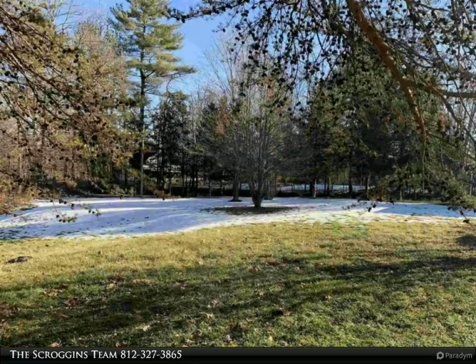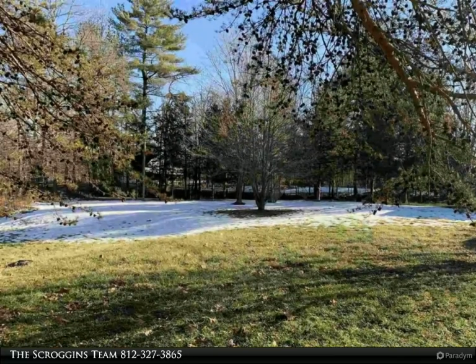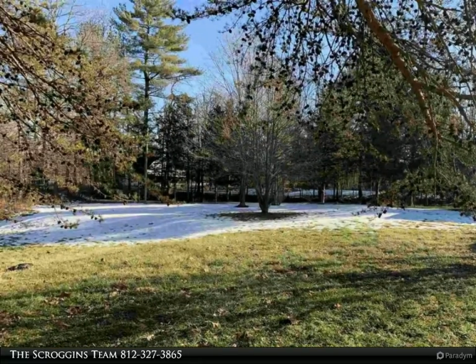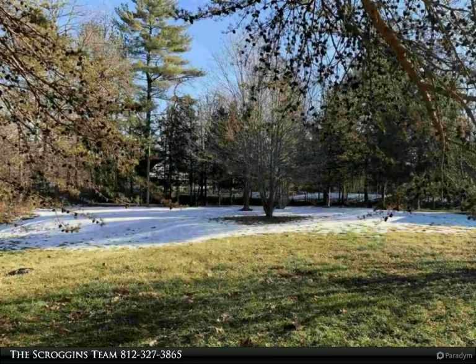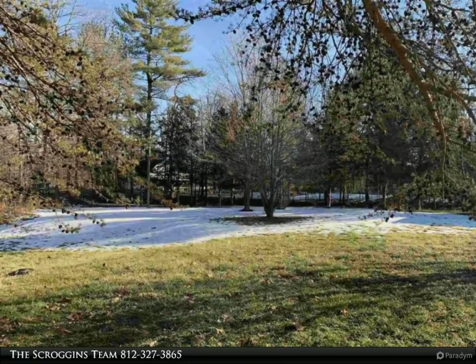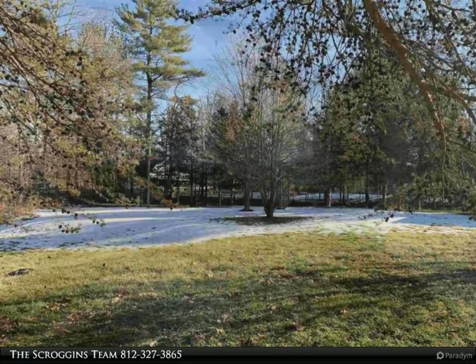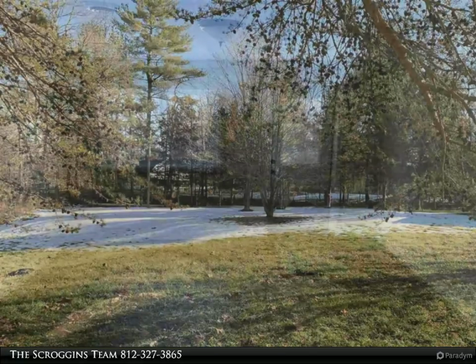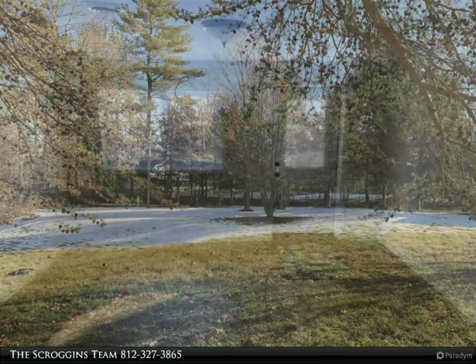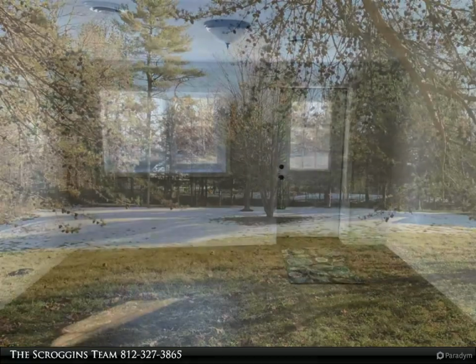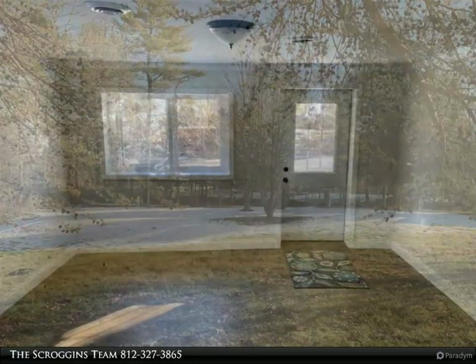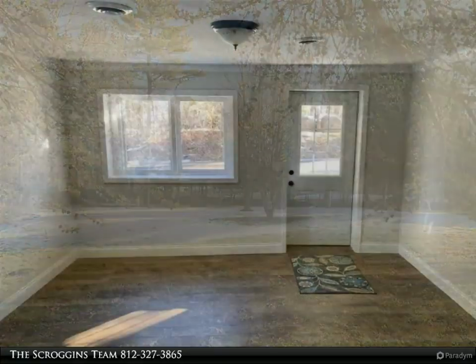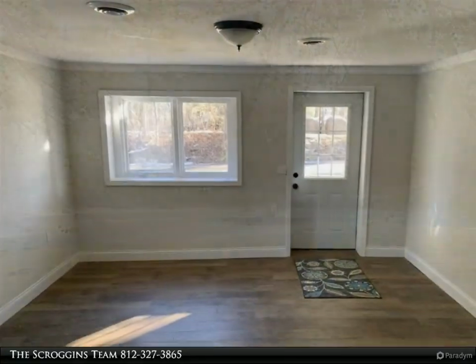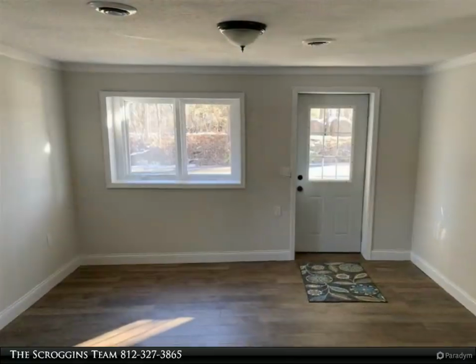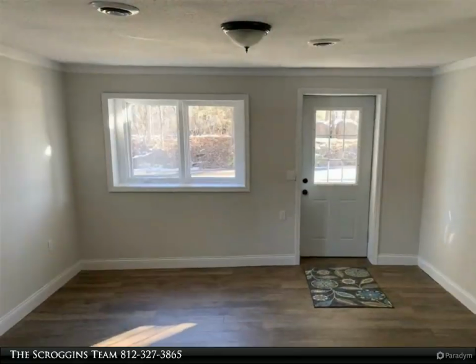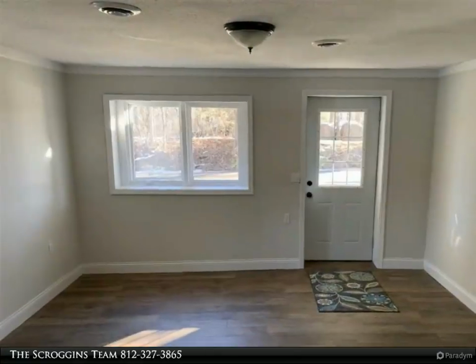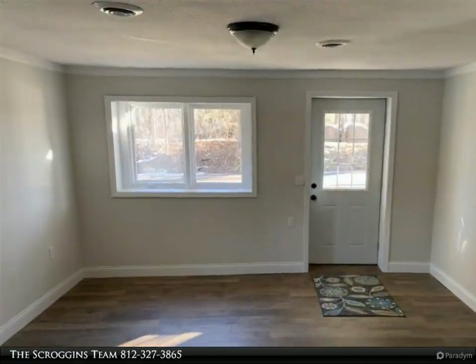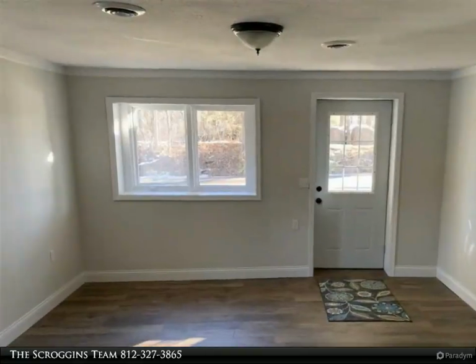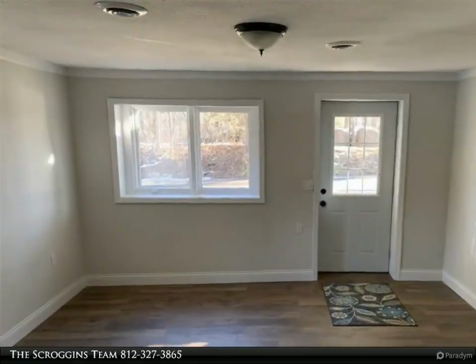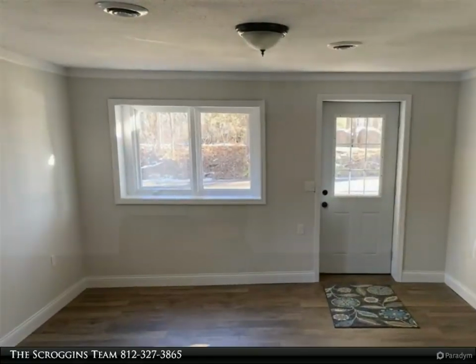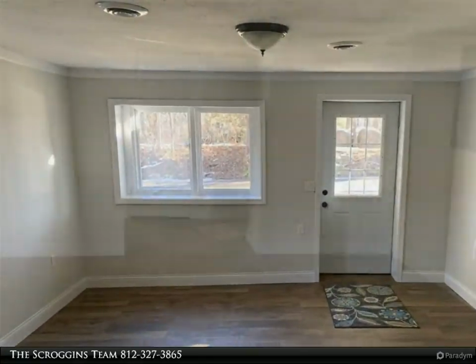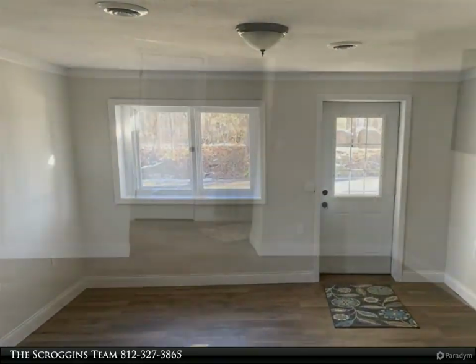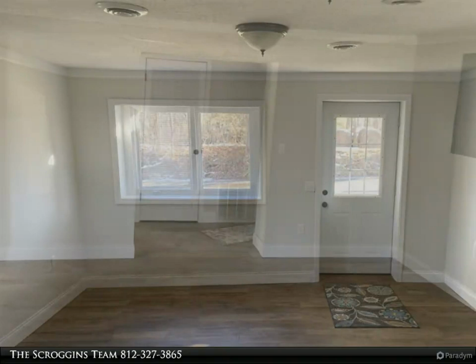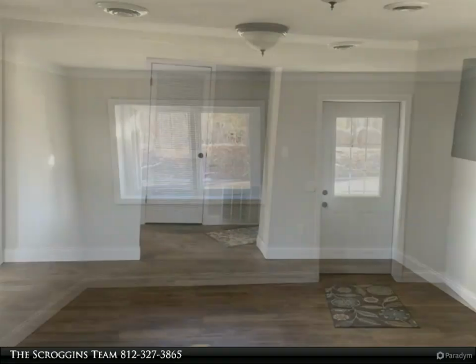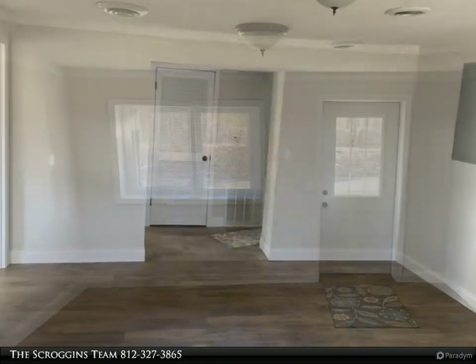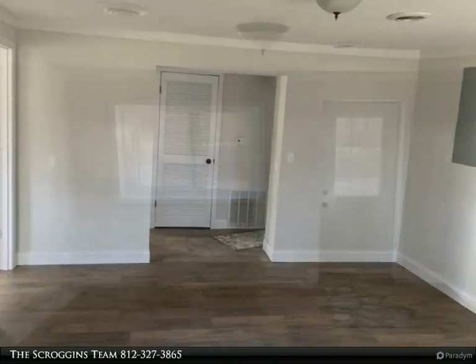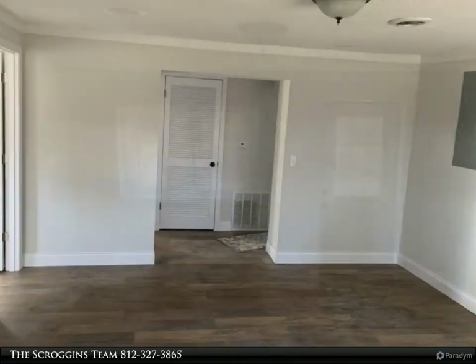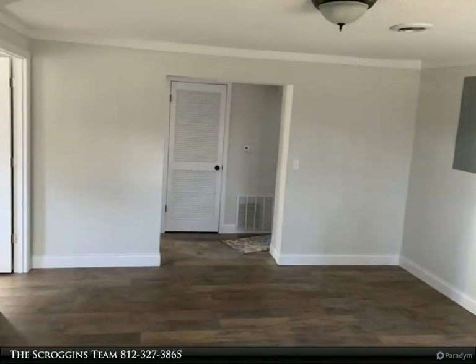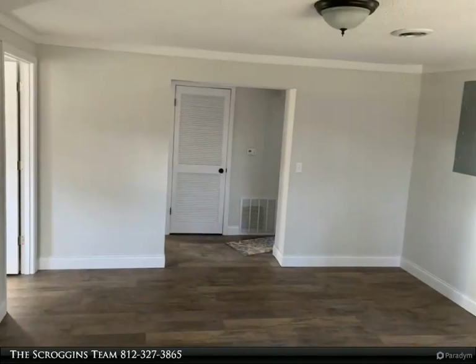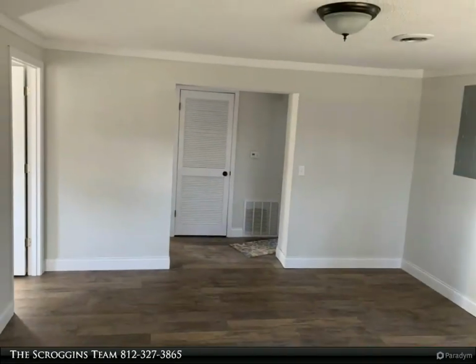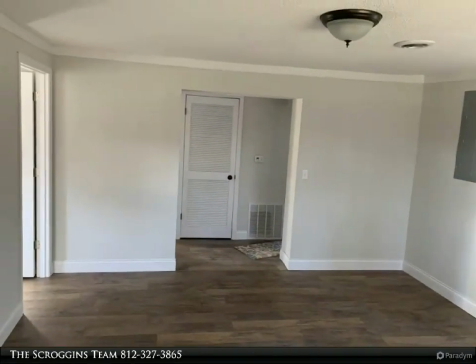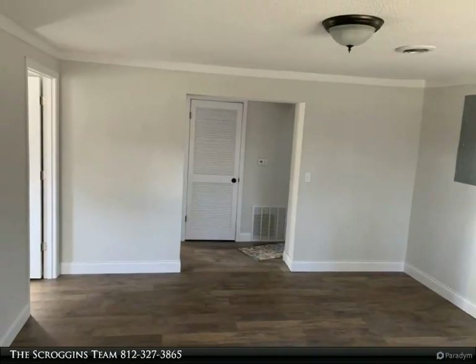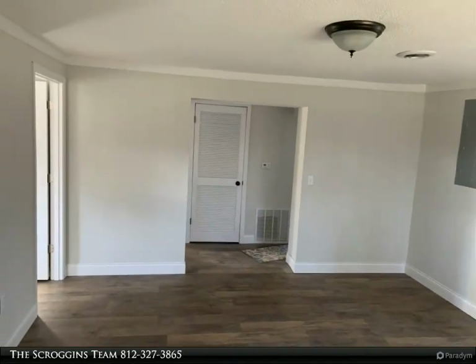This would make a great starter home — schedule a showing today. For more information, review the details below.